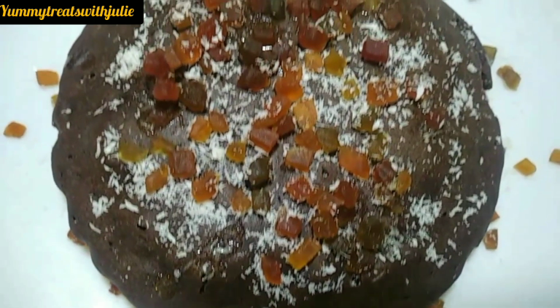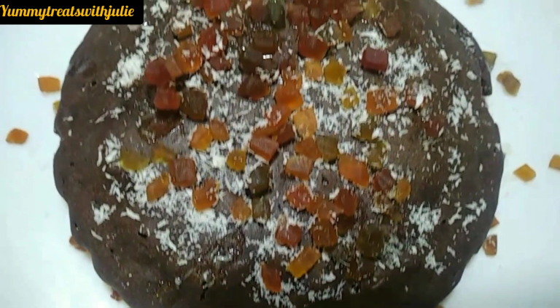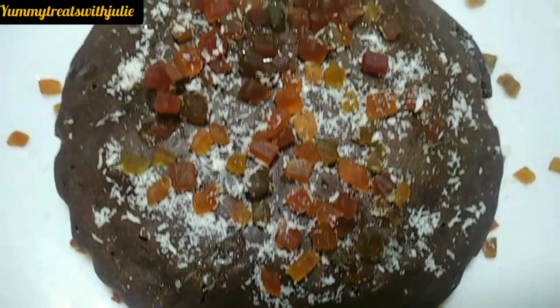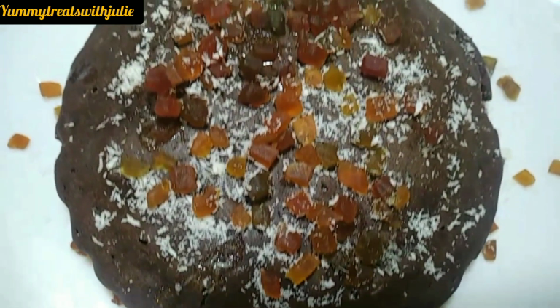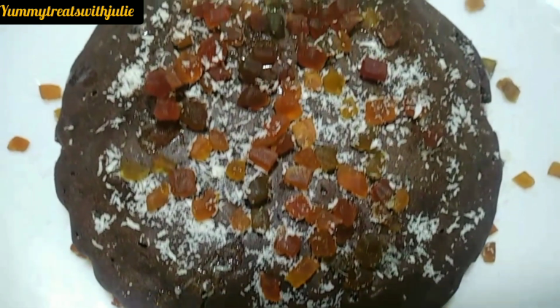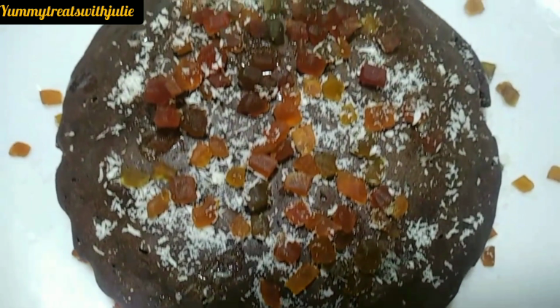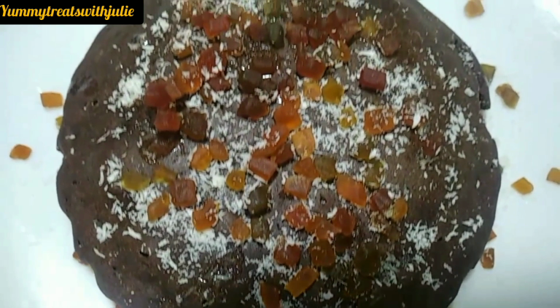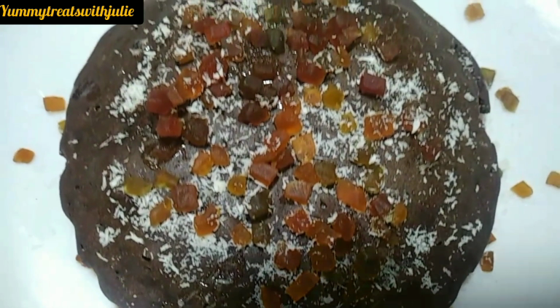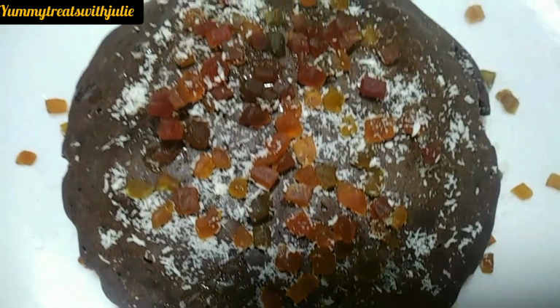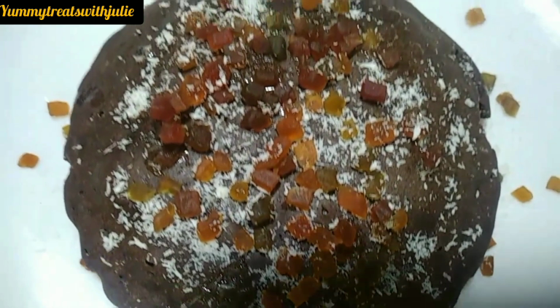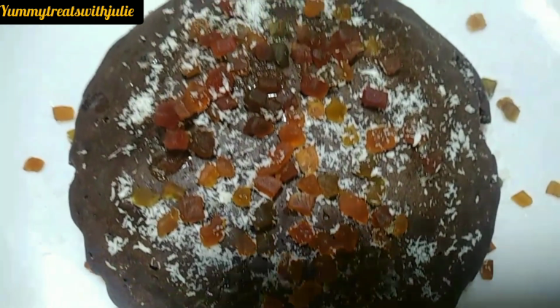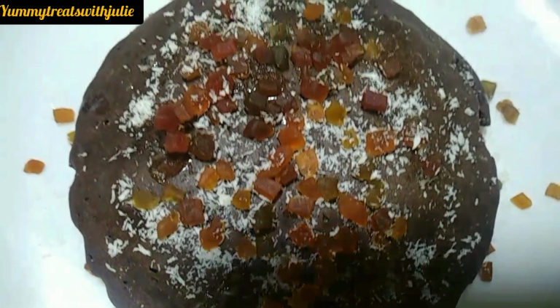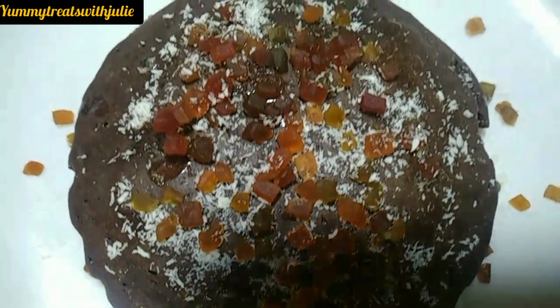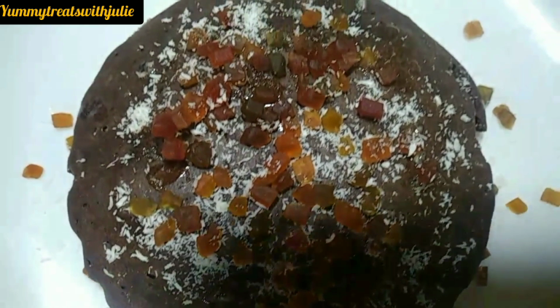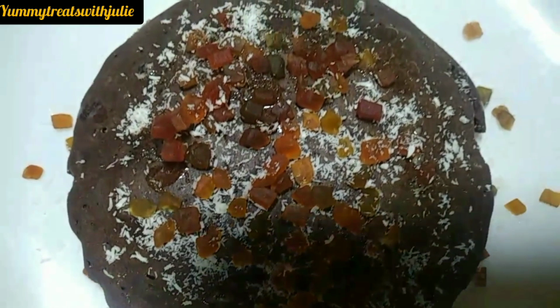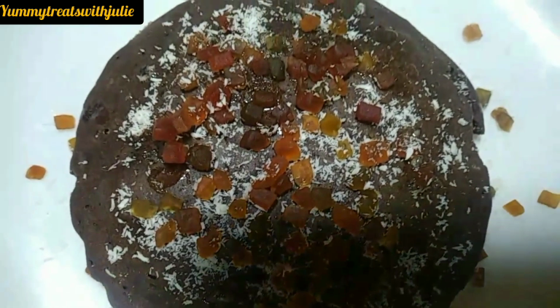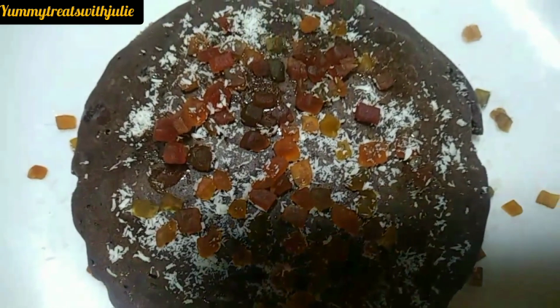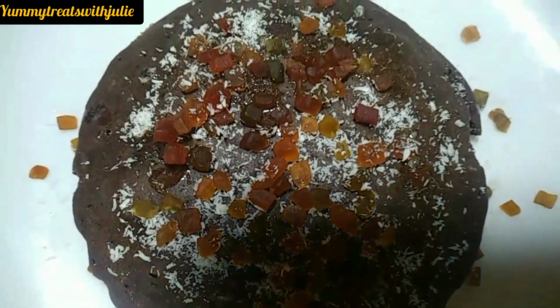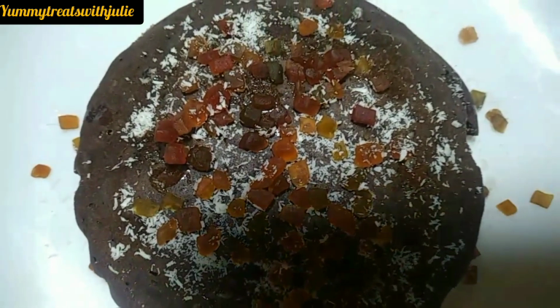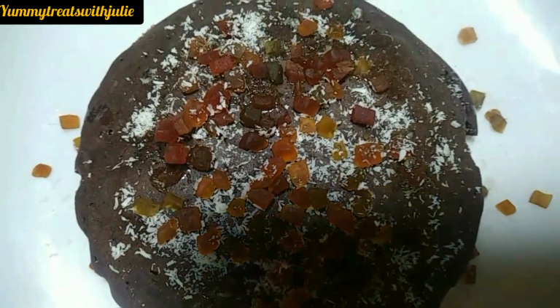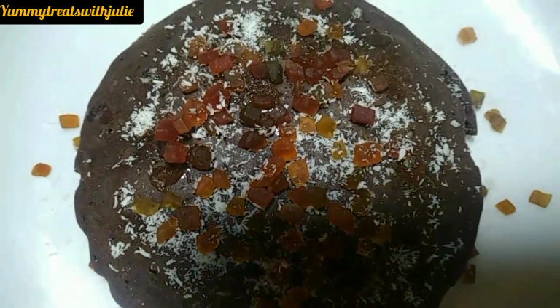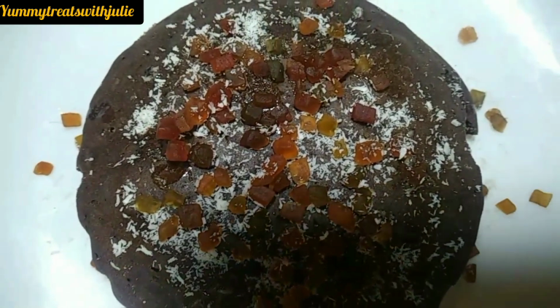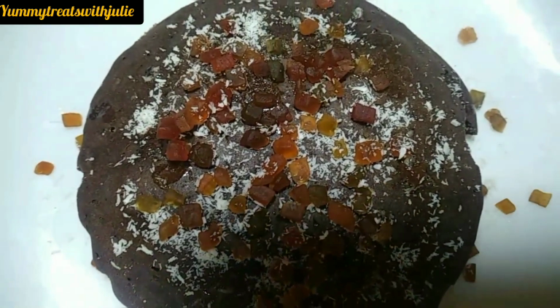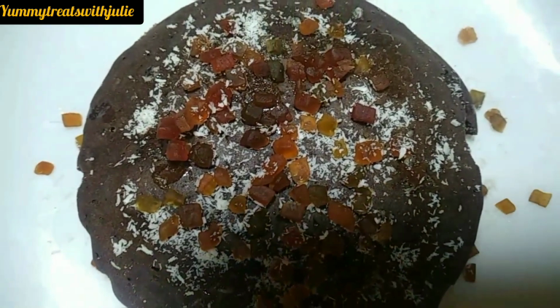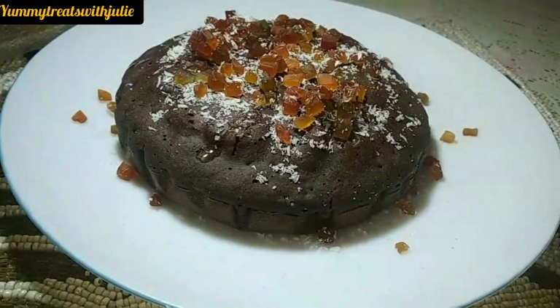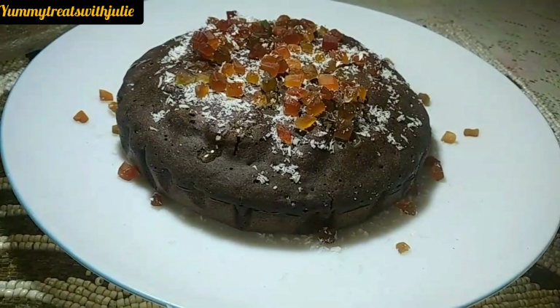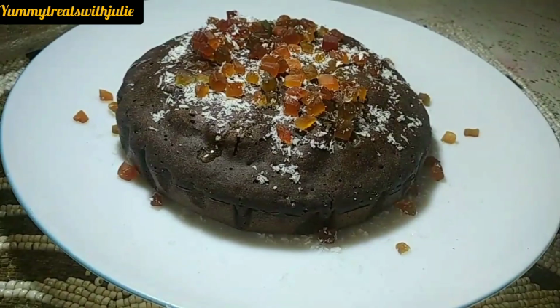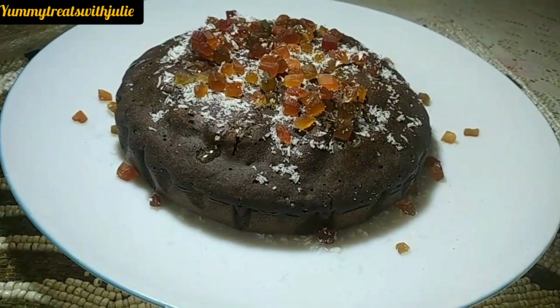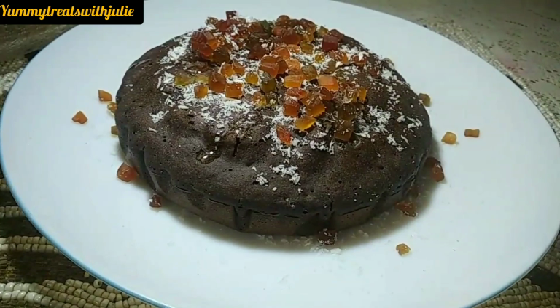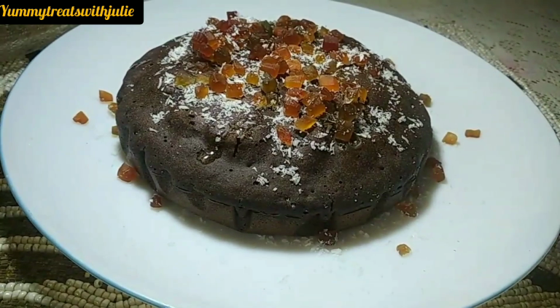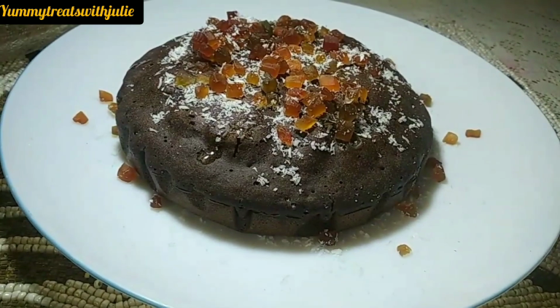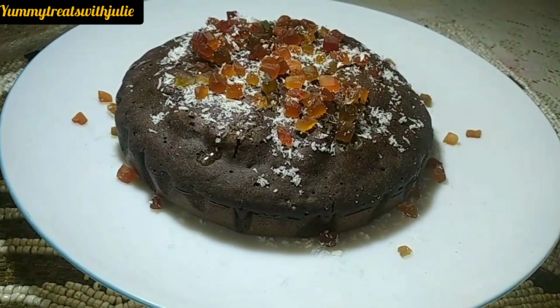If you want to make it with your breakfast, you can make it with the package.